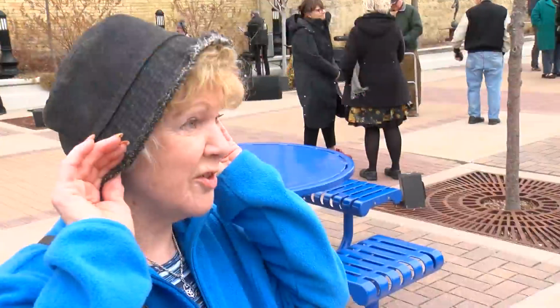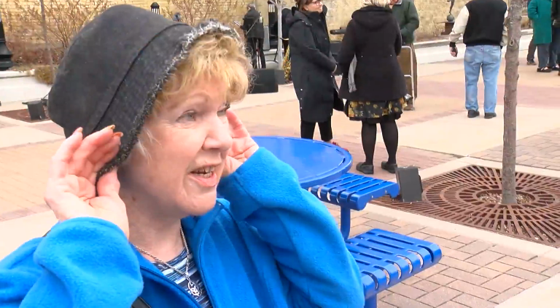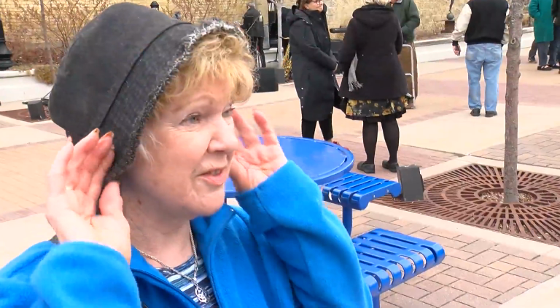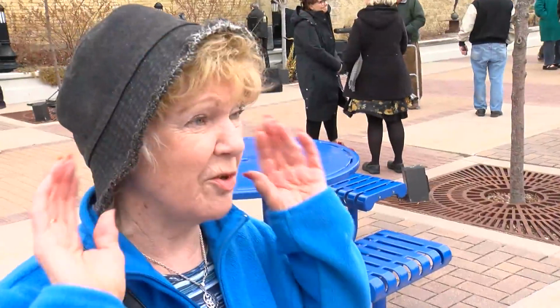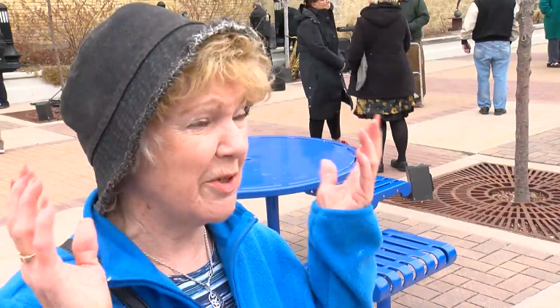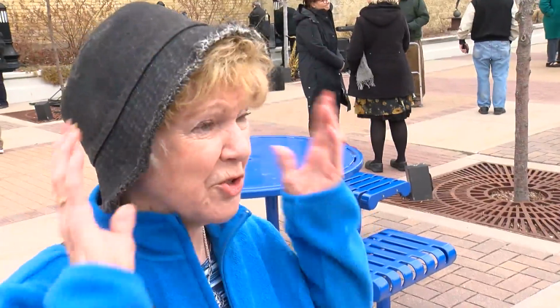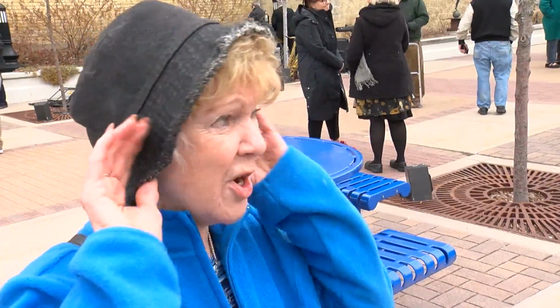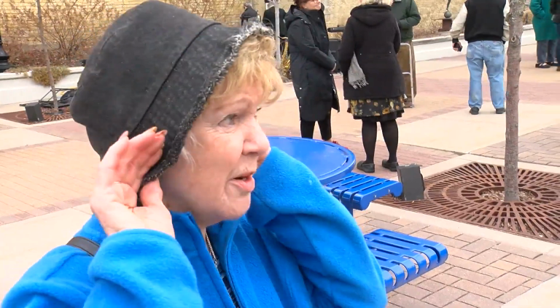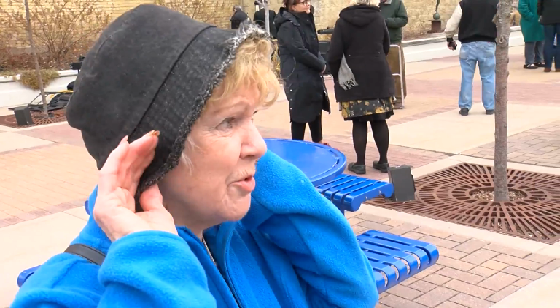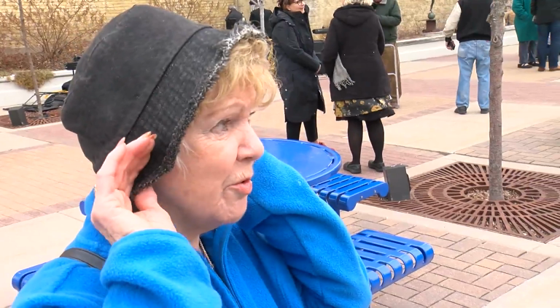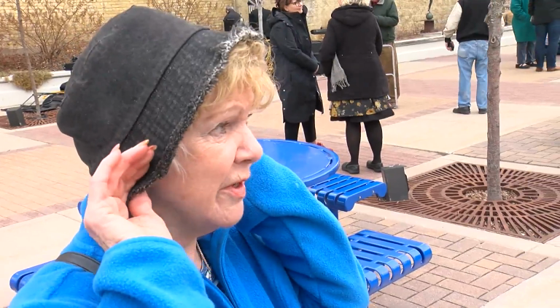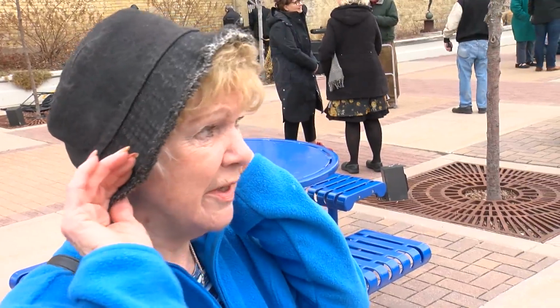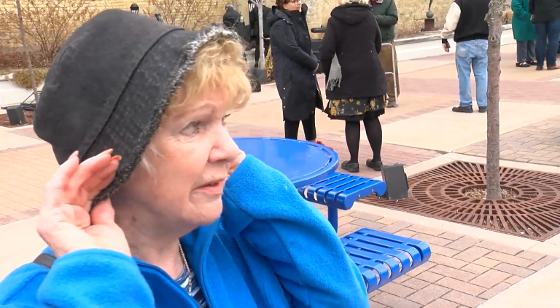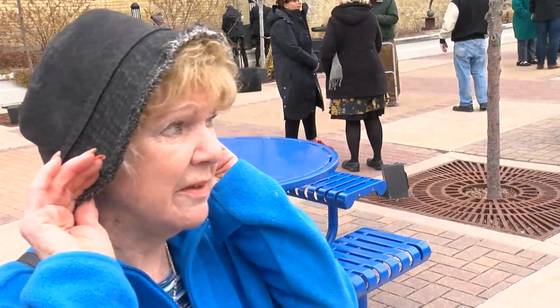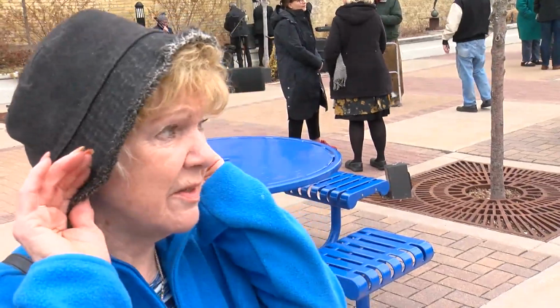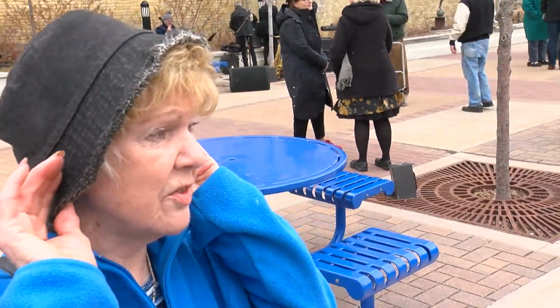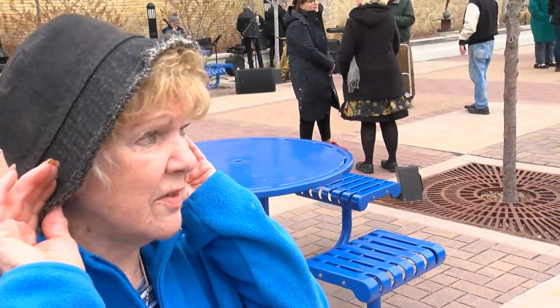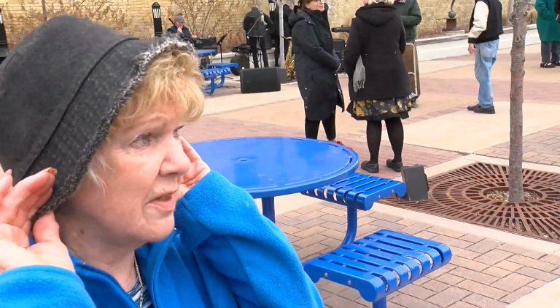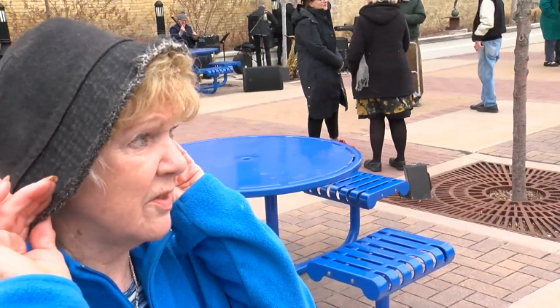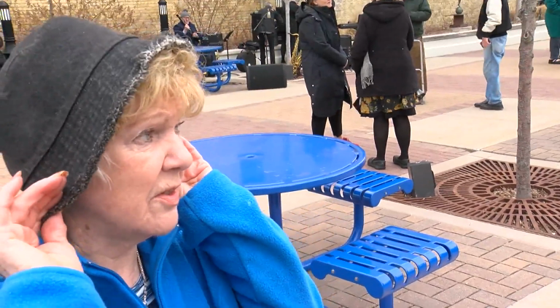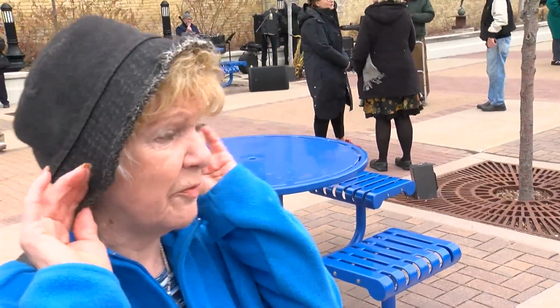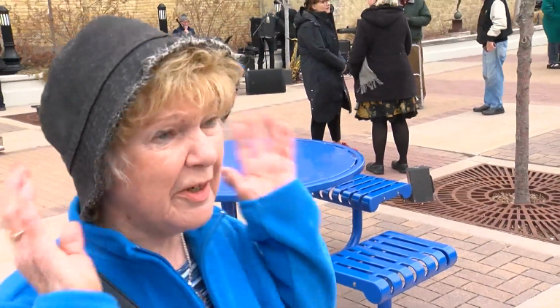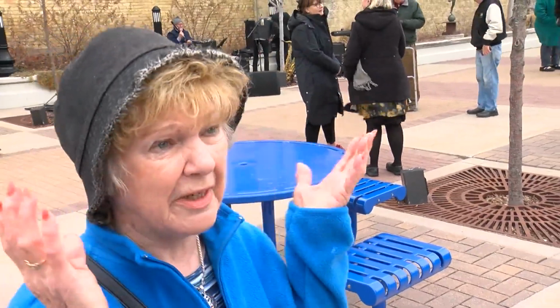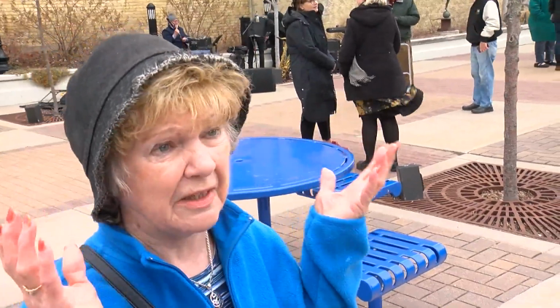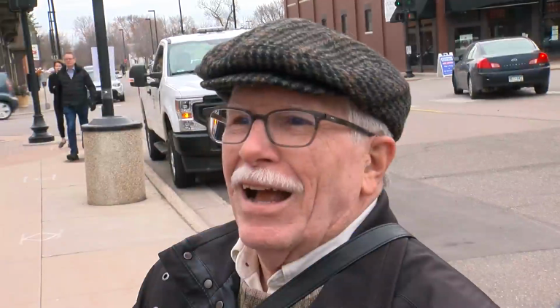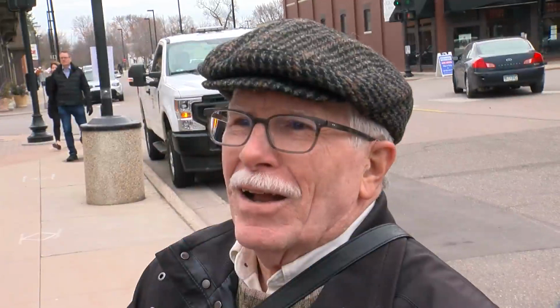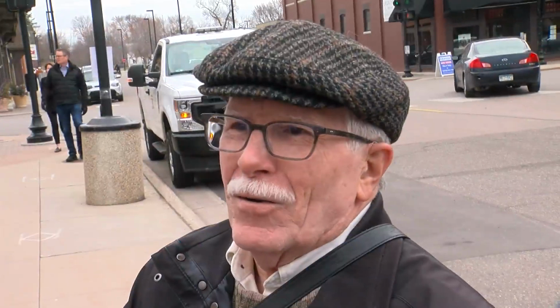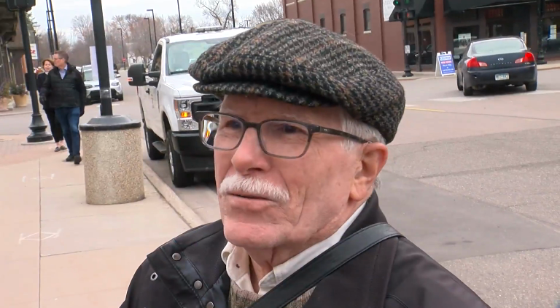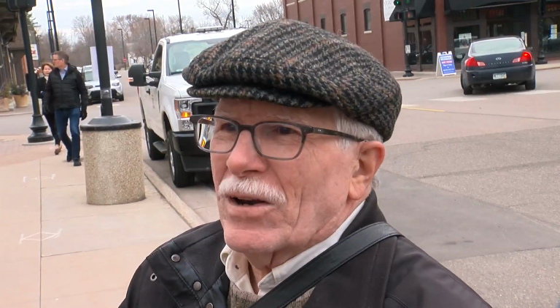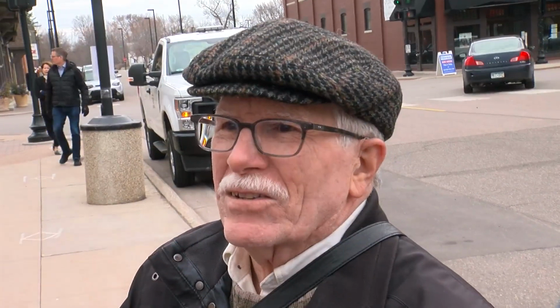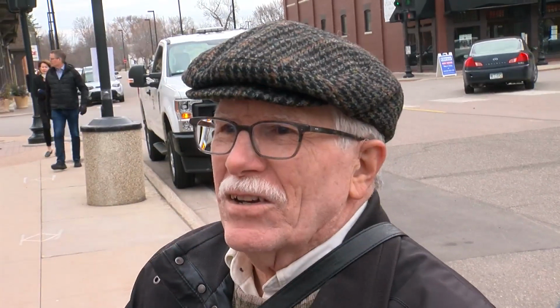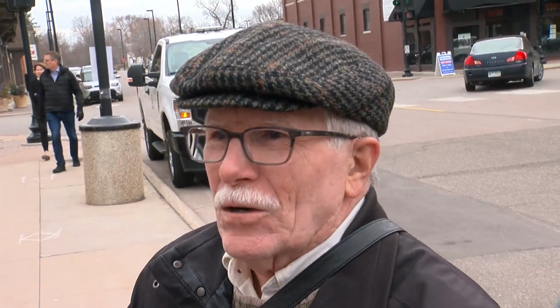It just has so much charm to it, and it's just friendly. I always want to stay here.